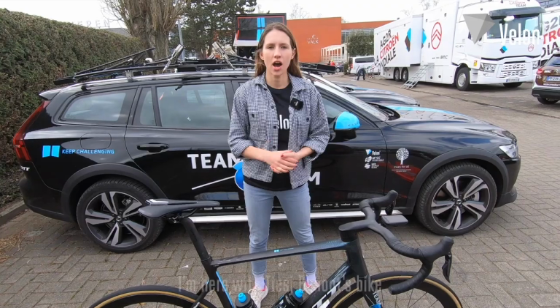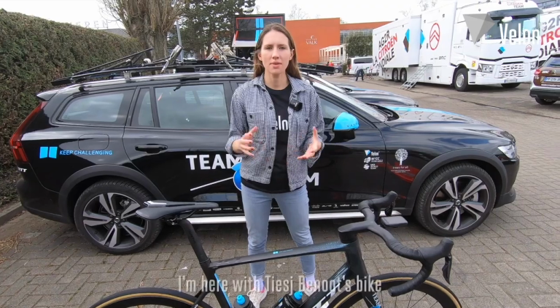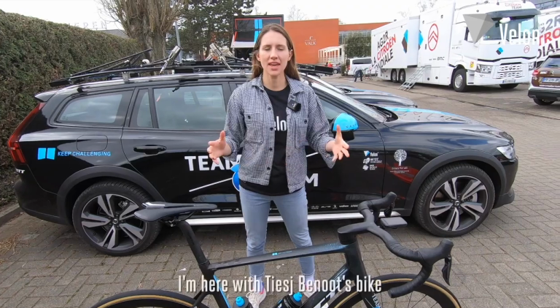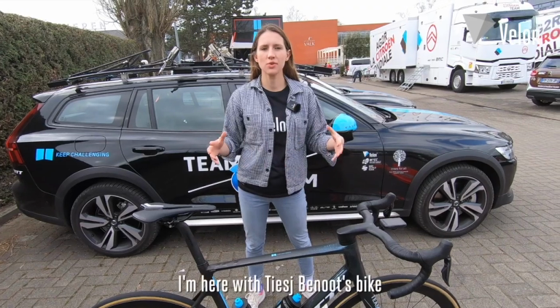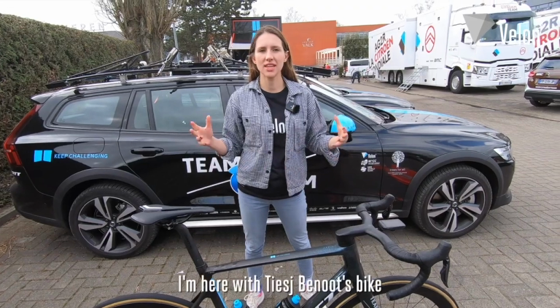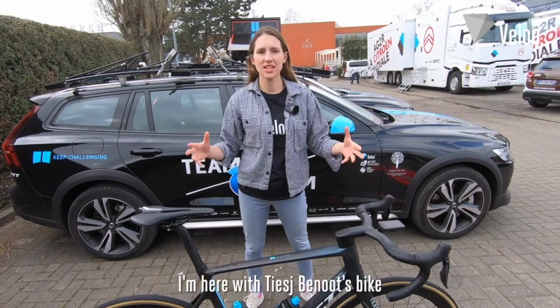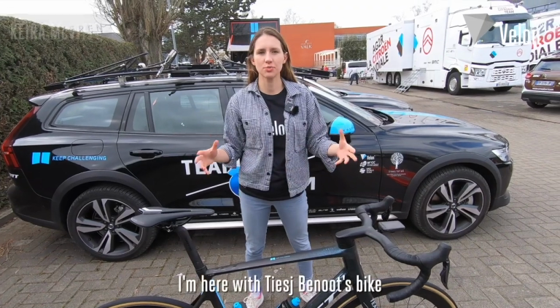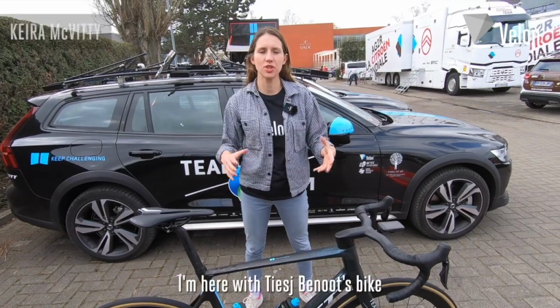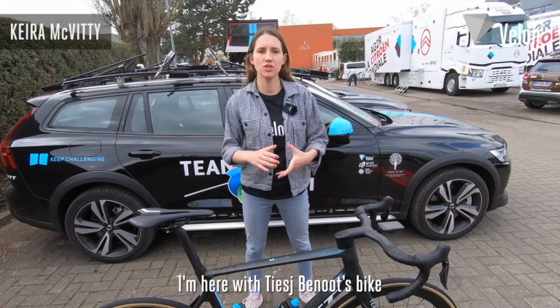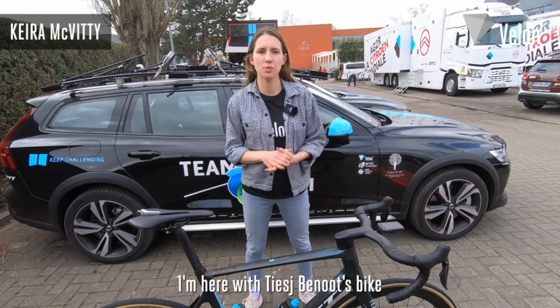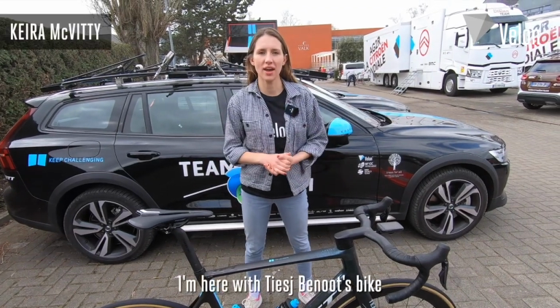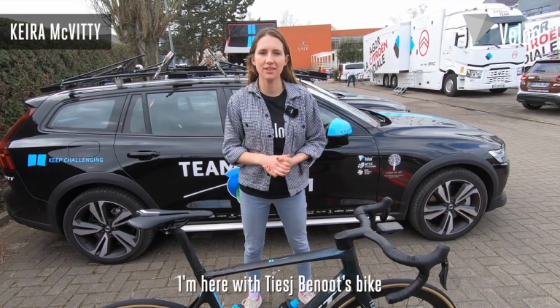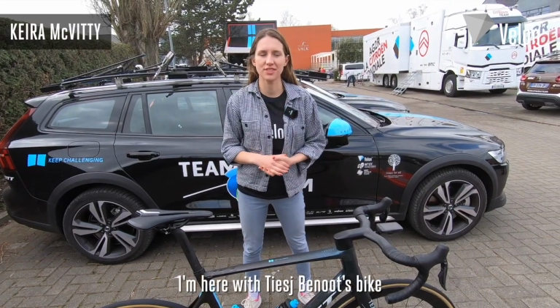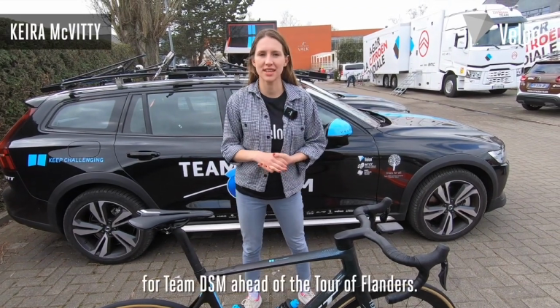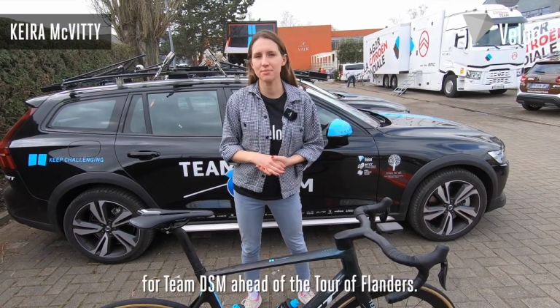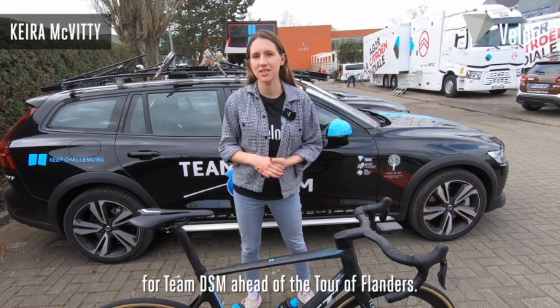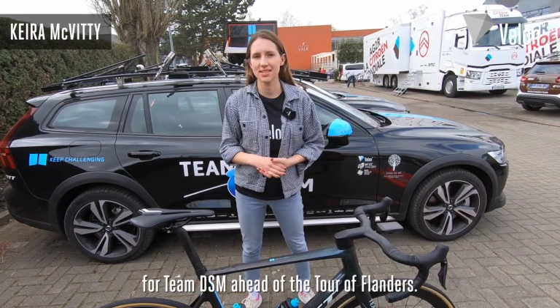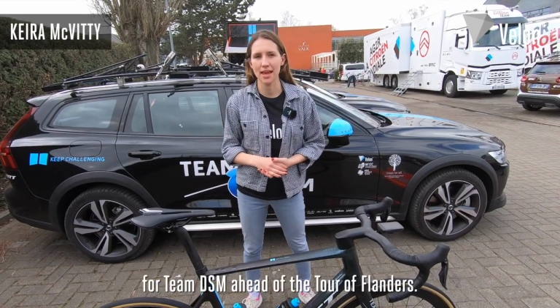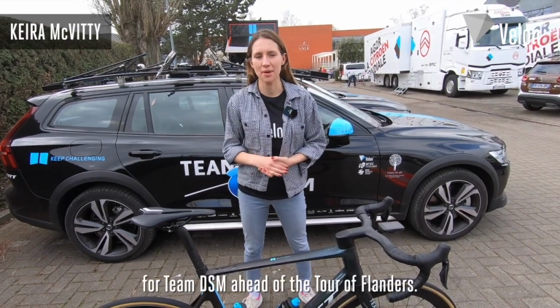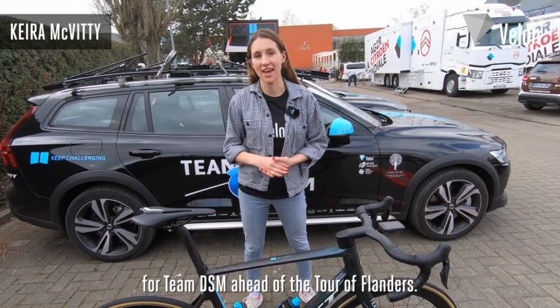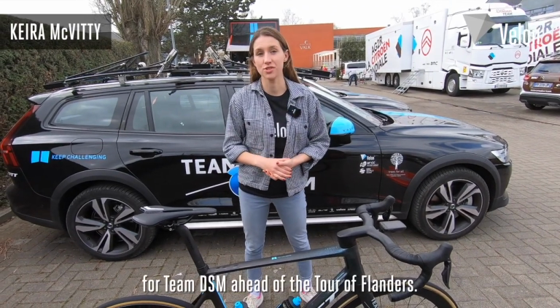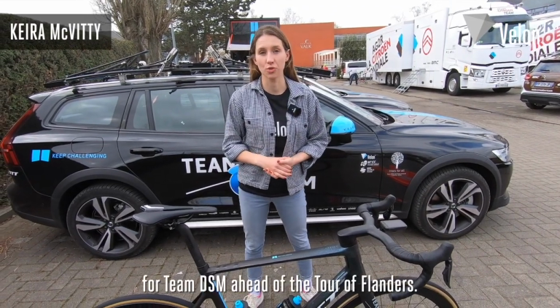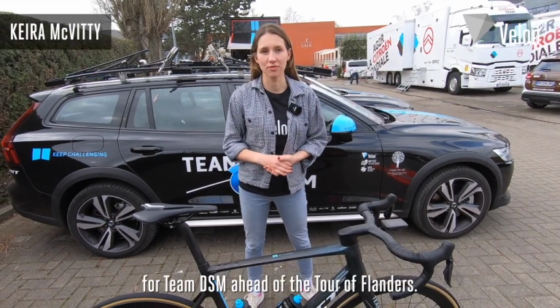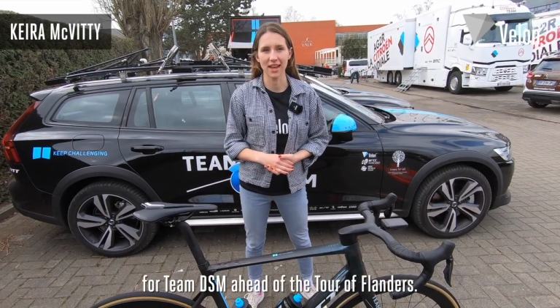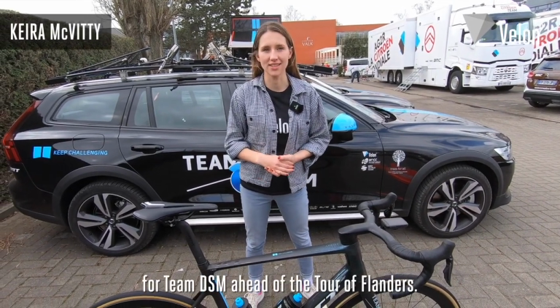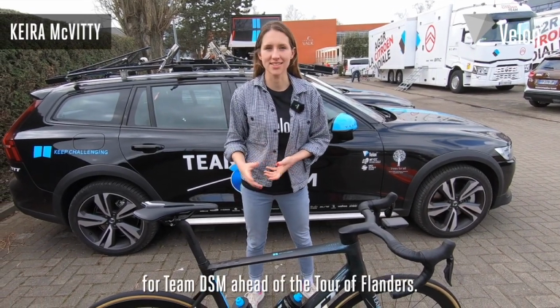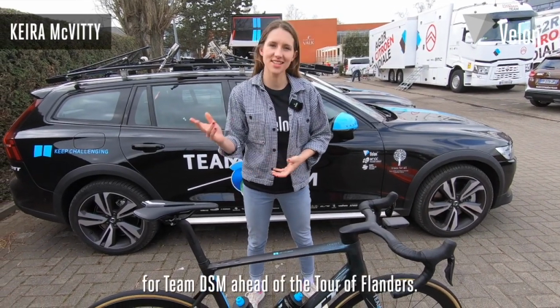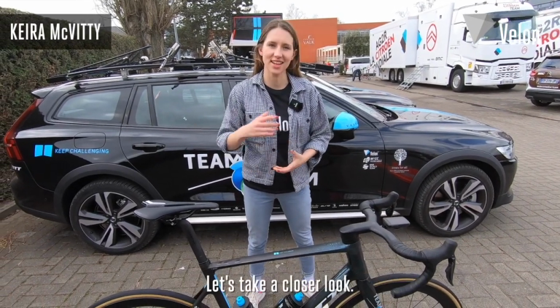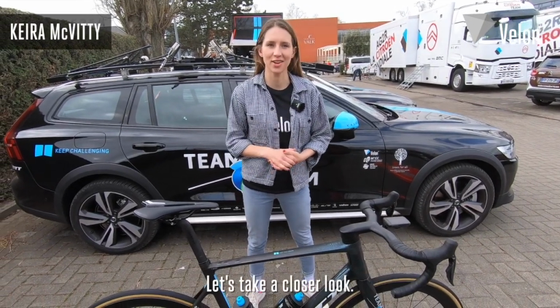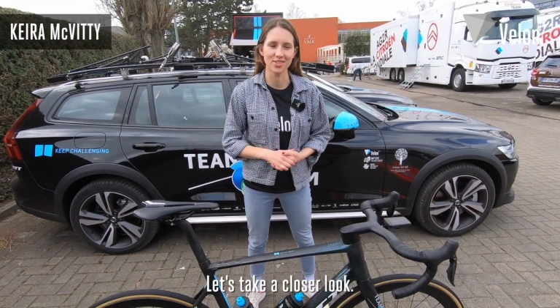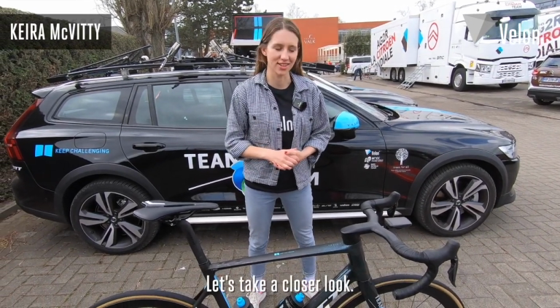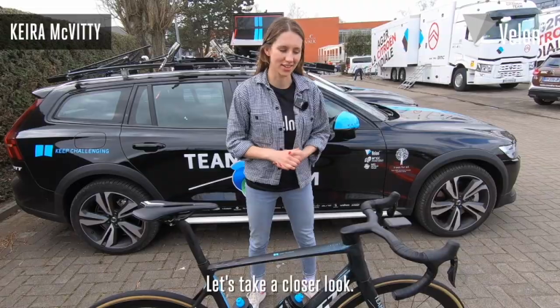I'm here with Tiche Vanoot's bike for Team DSM ahead of the Tour of Flanders. Let's take a closer look.